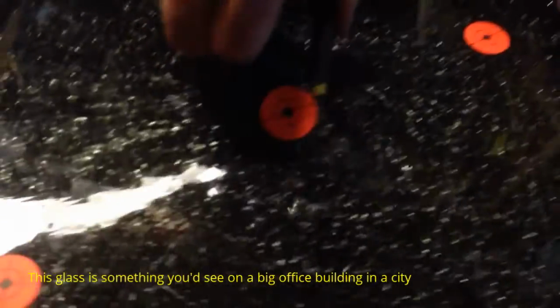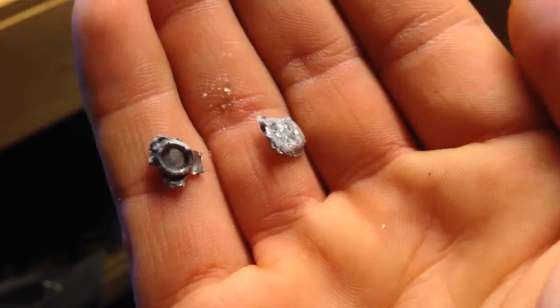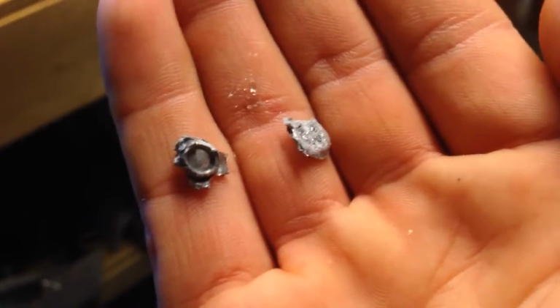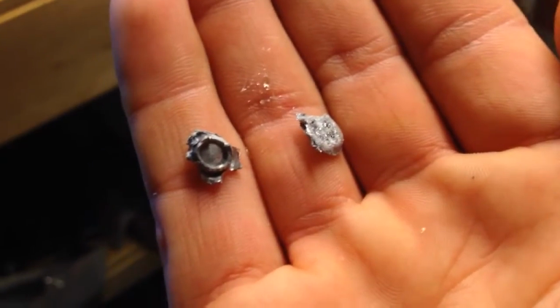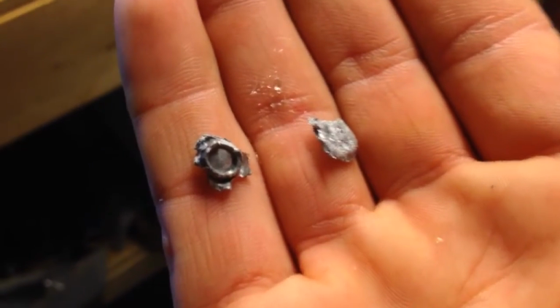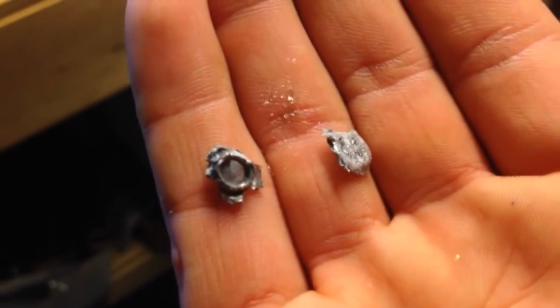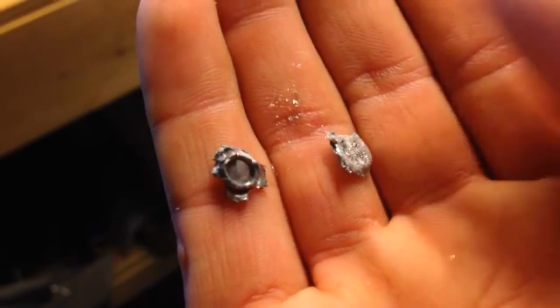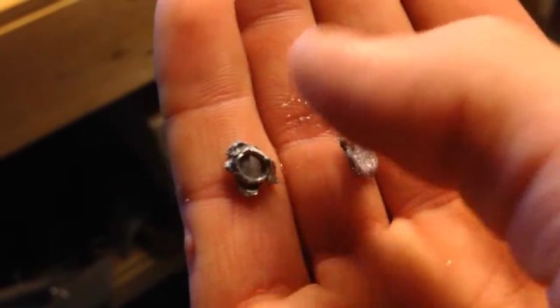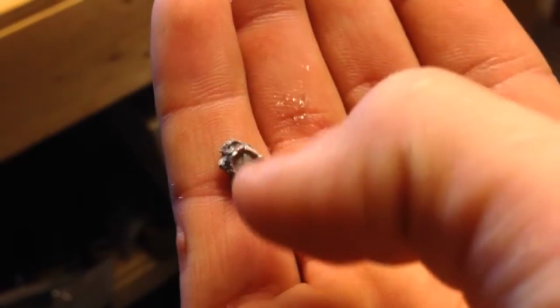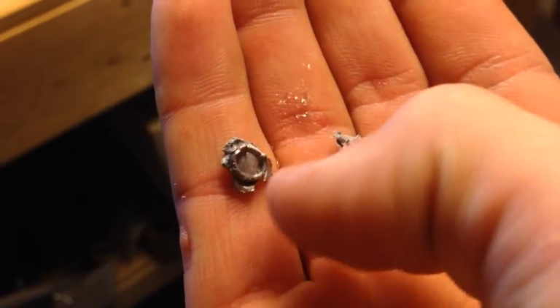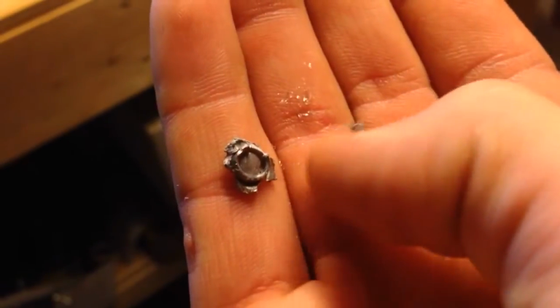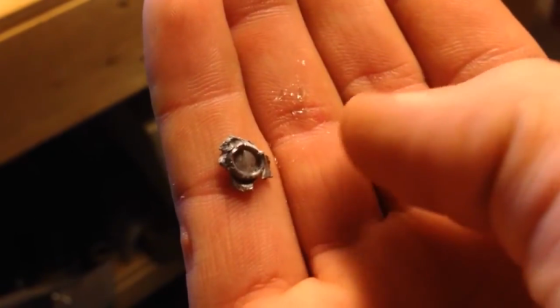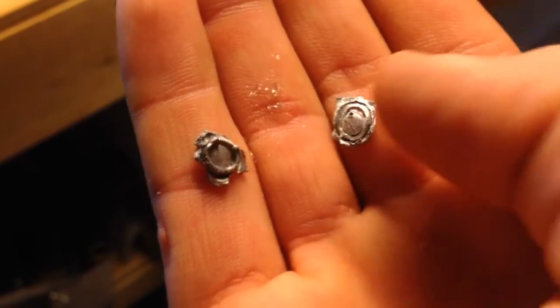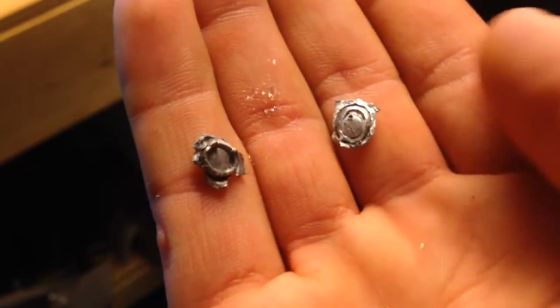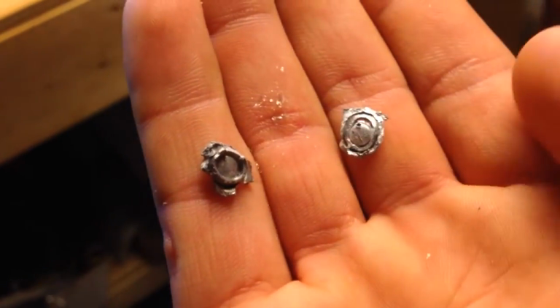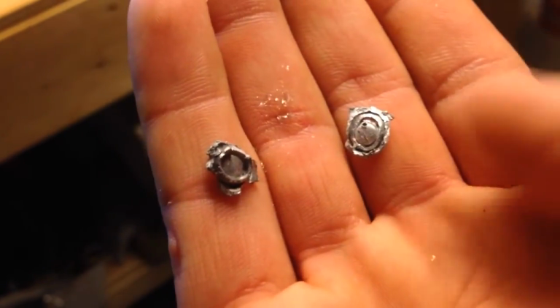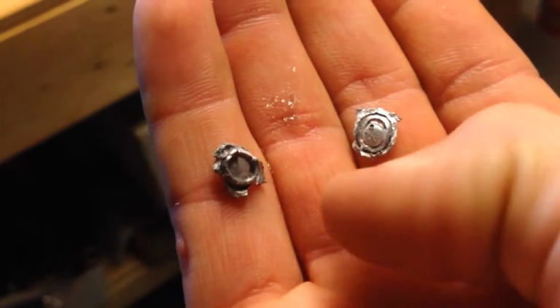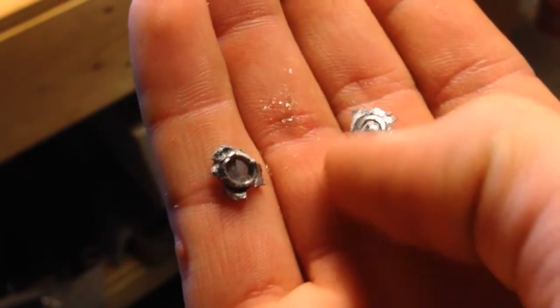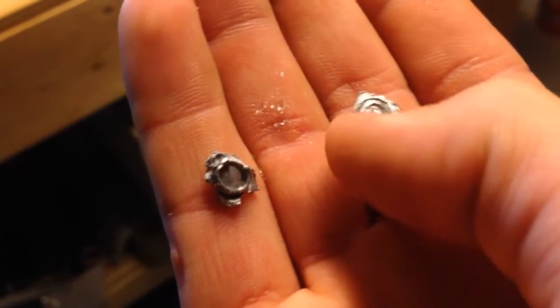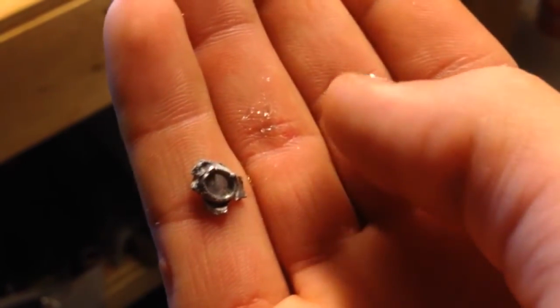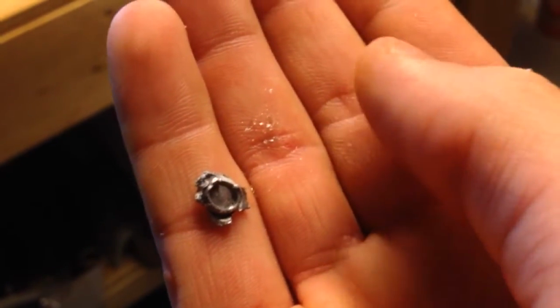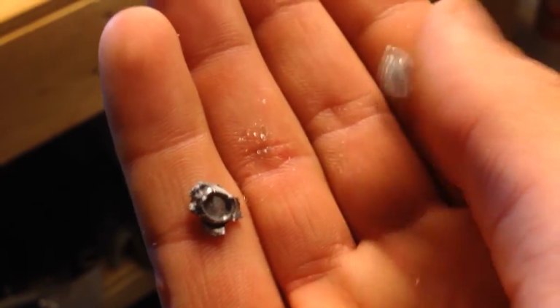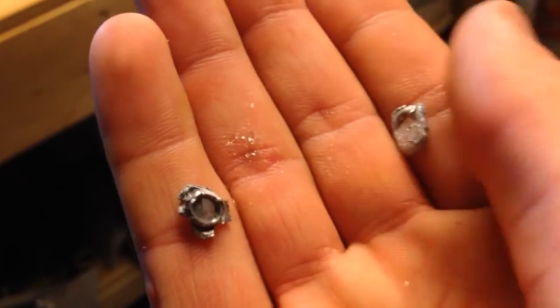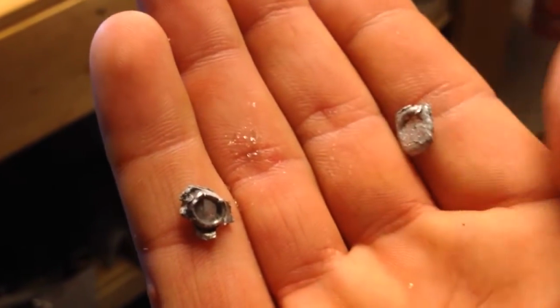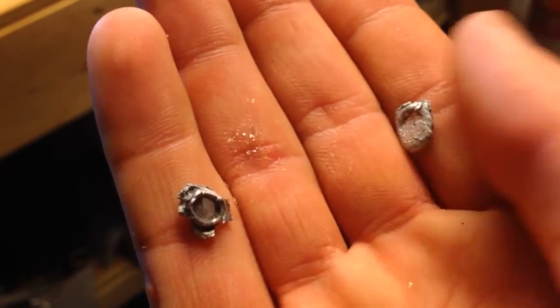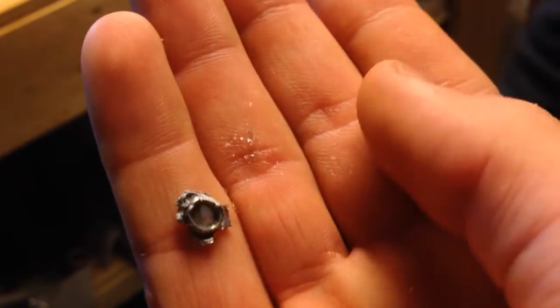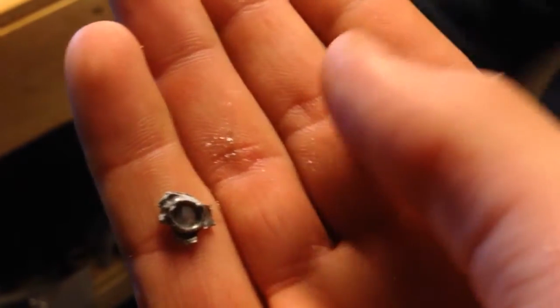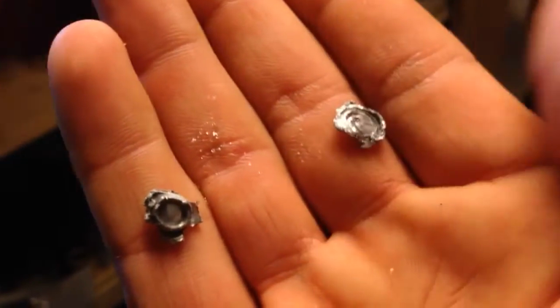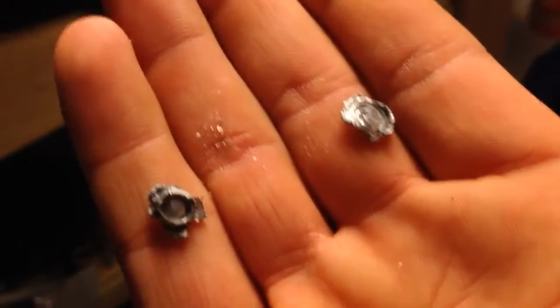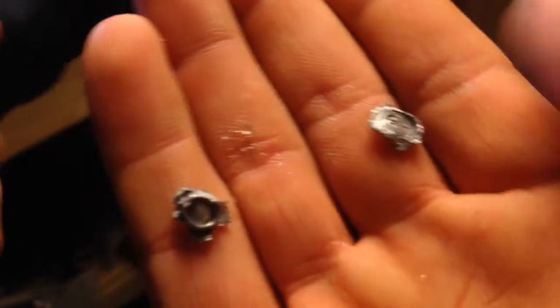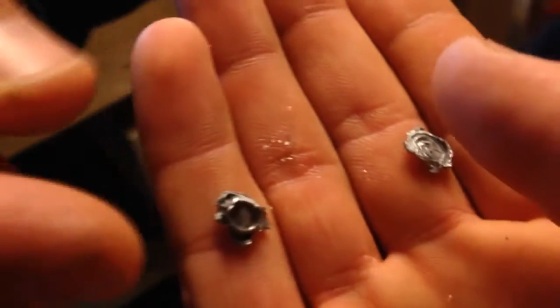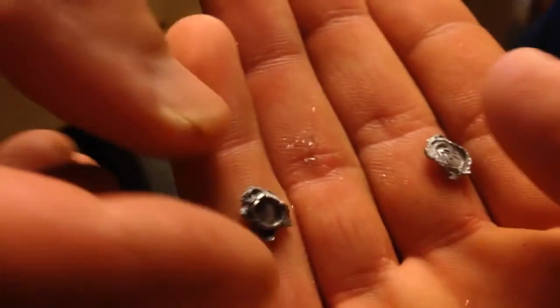Alright, here's both pellets. You can see both of them flattened and mushroomed right out perfectly.